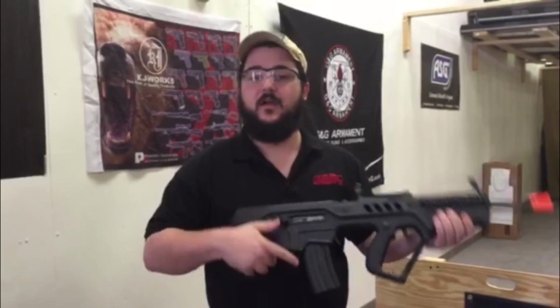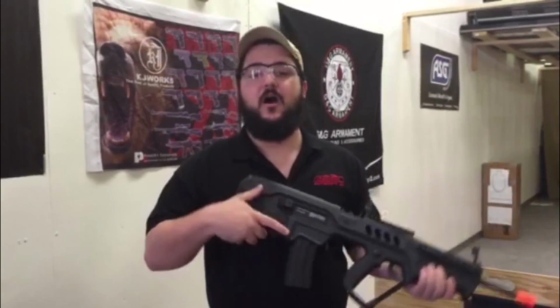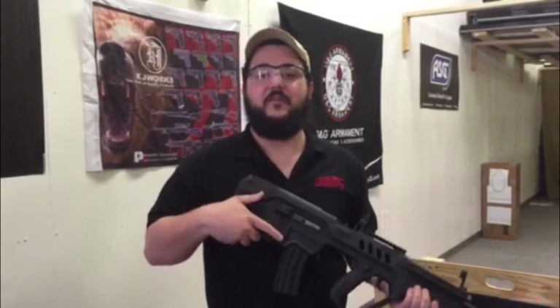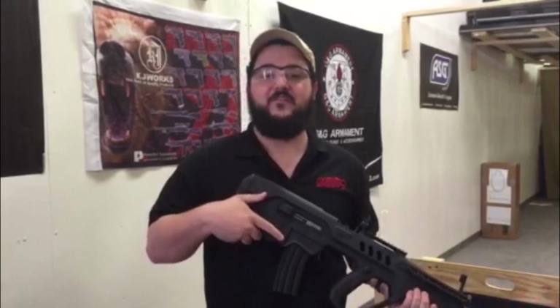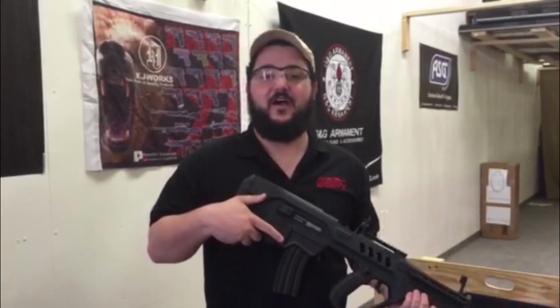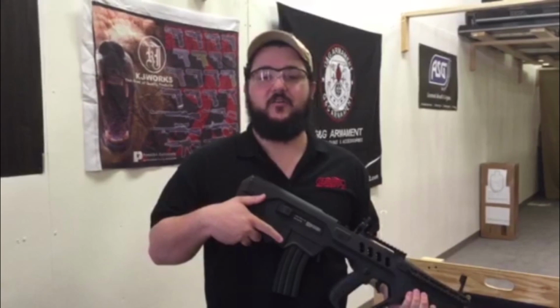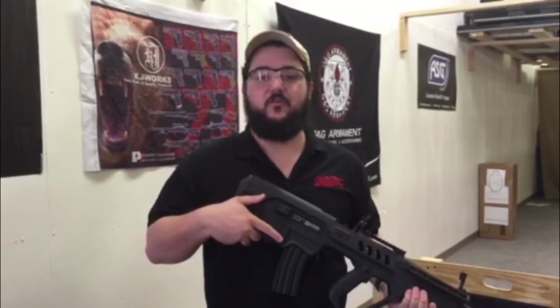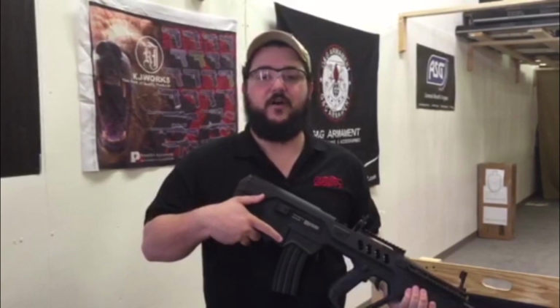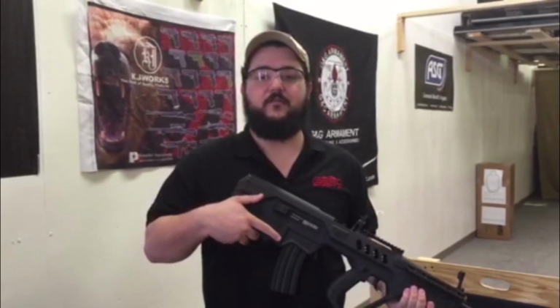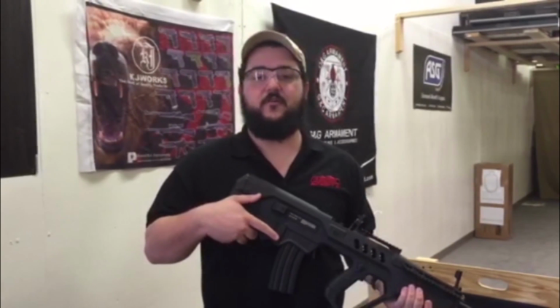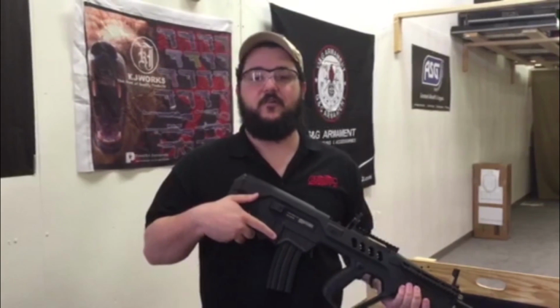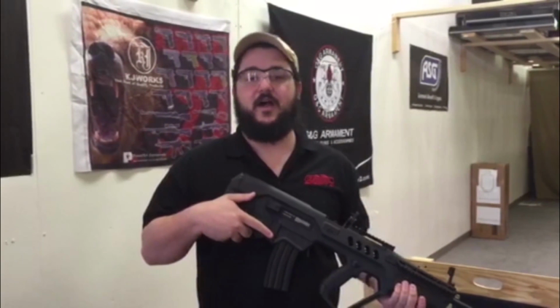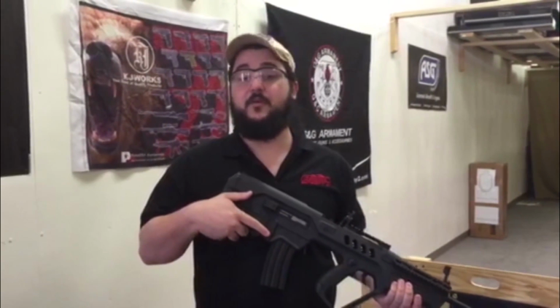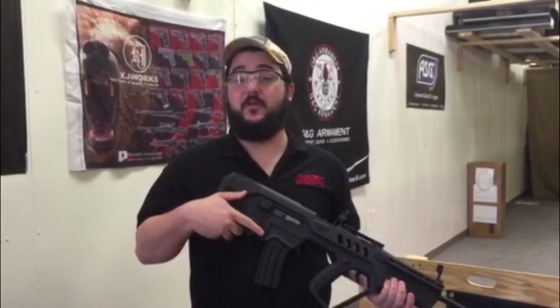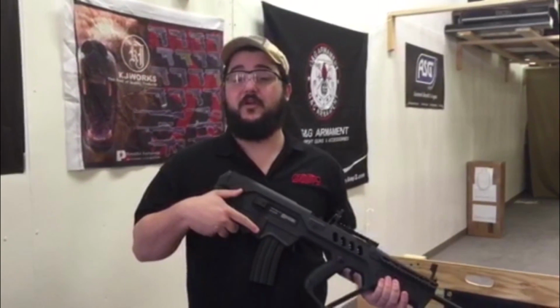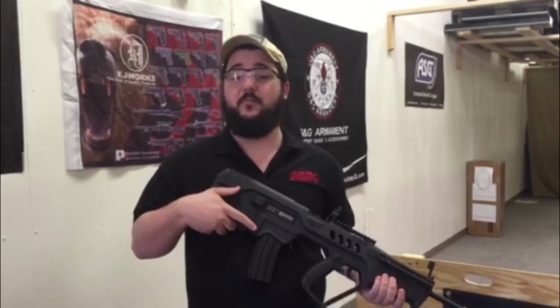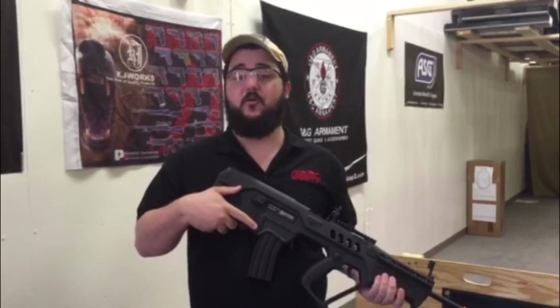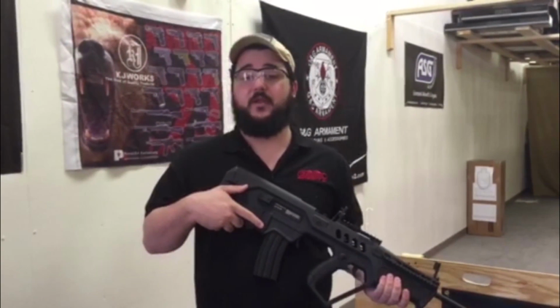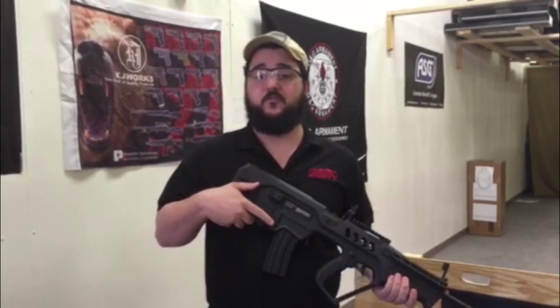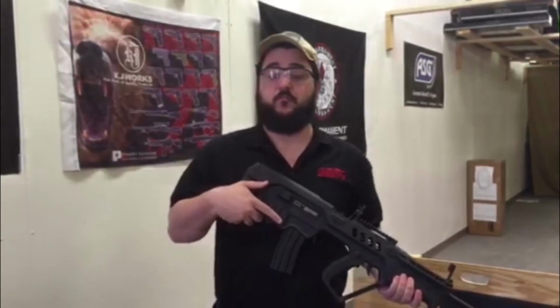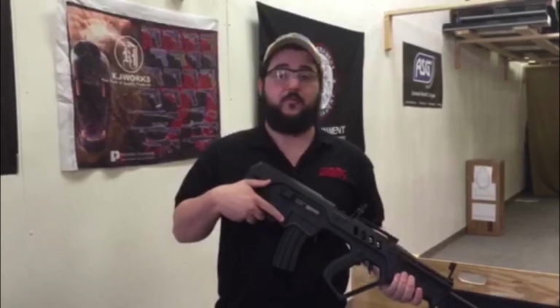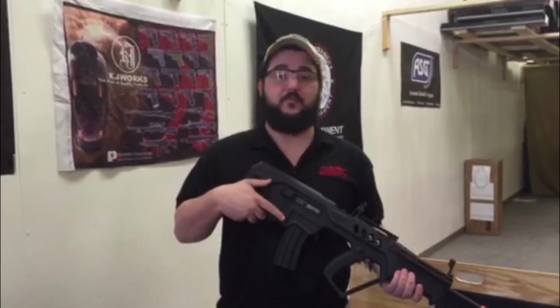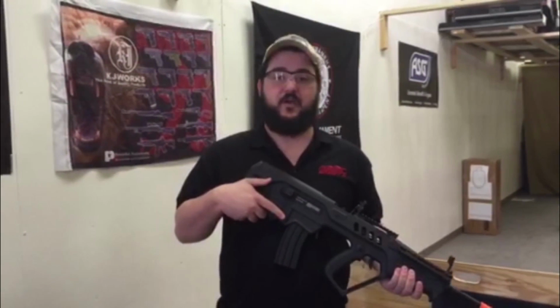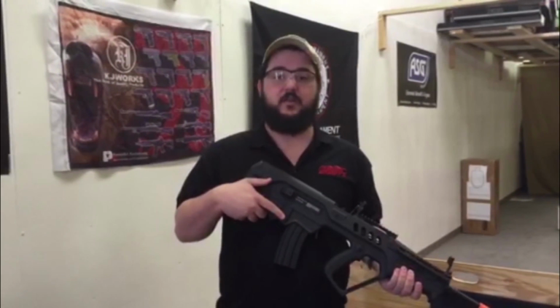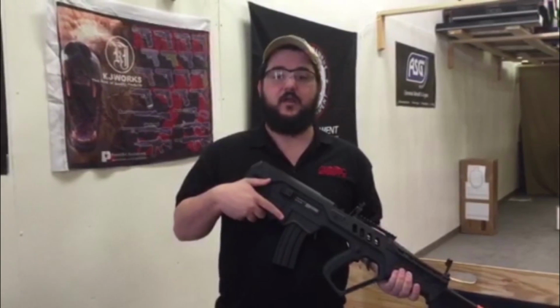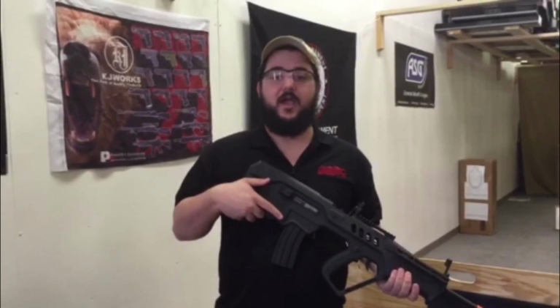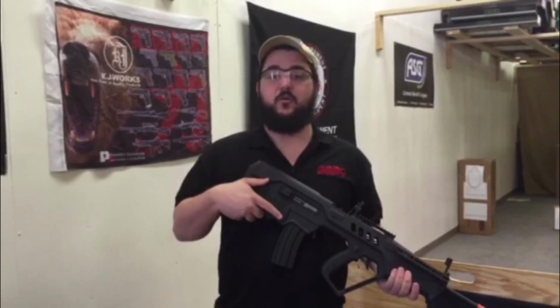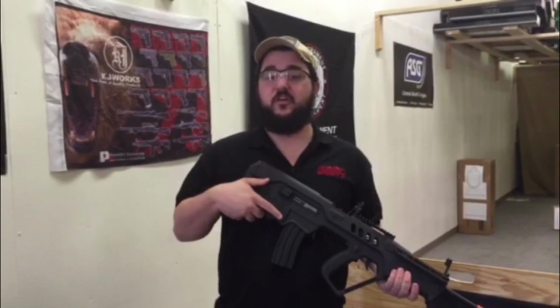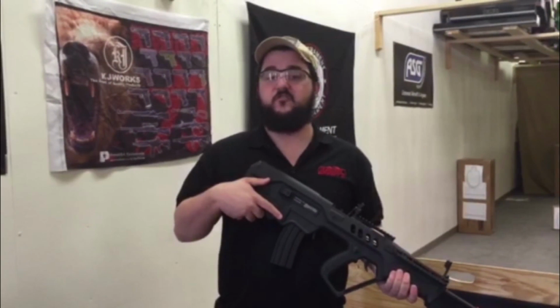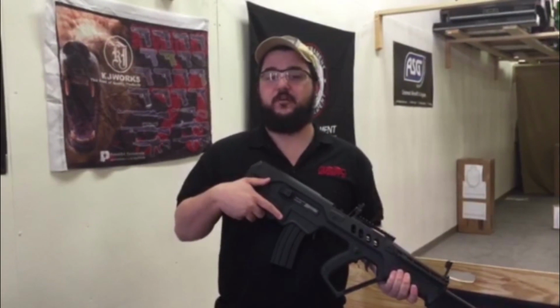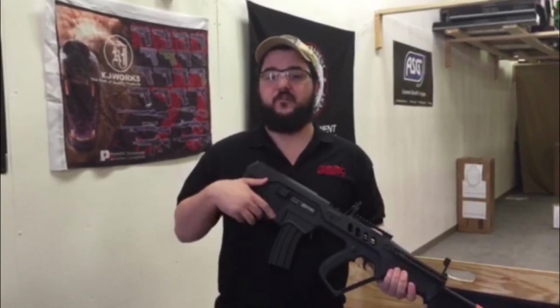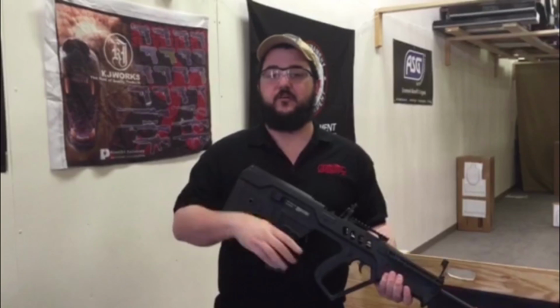On the inside, you'll find a 509mm inner barrel because of its bullpup design, and a quick change spring system.